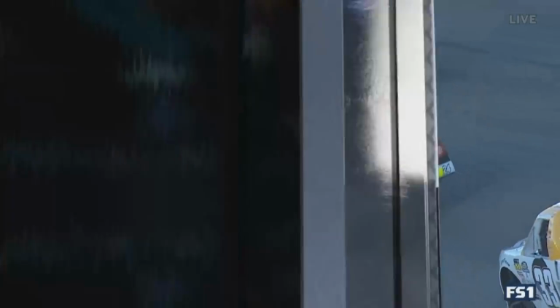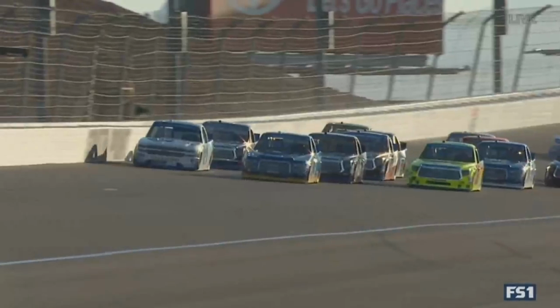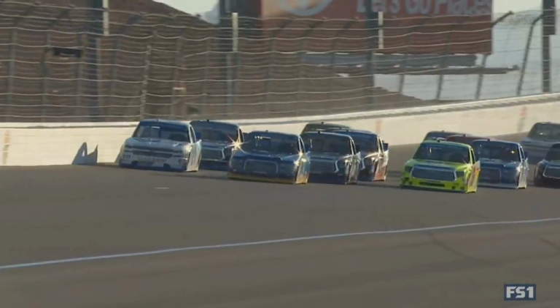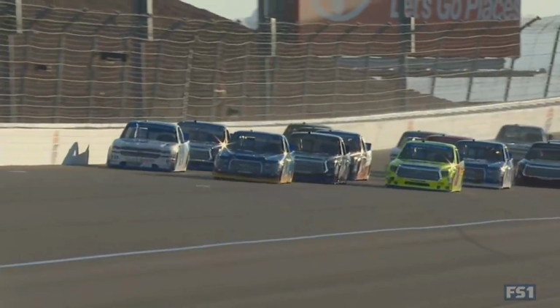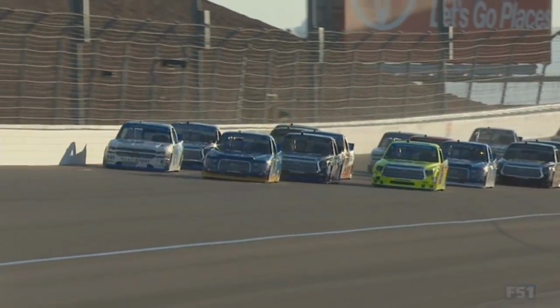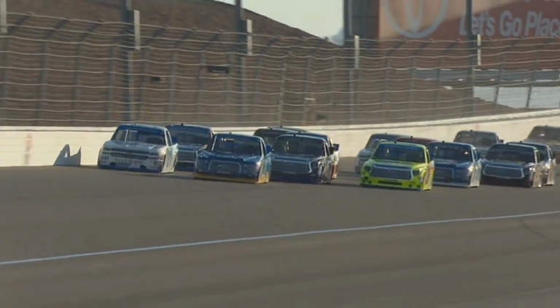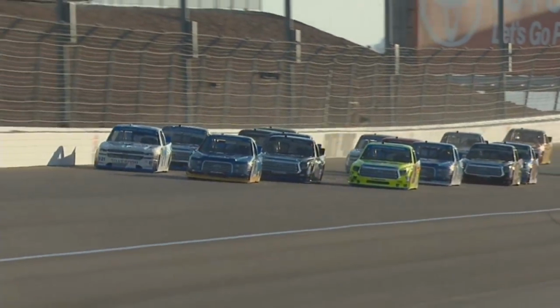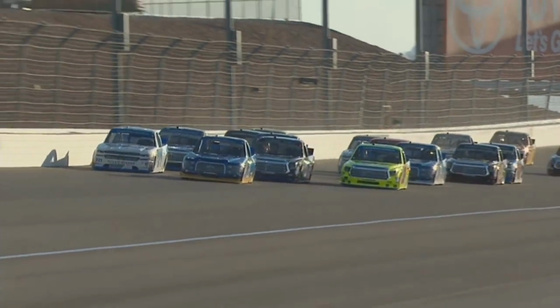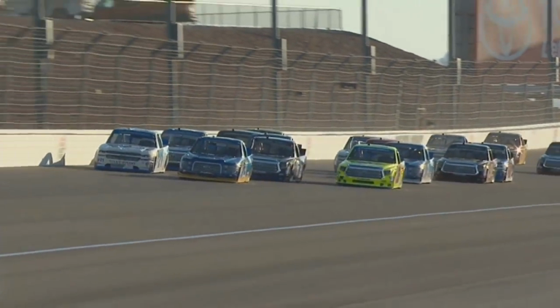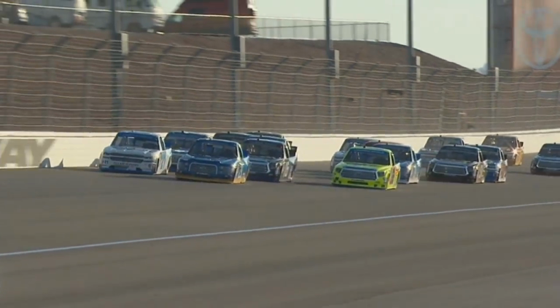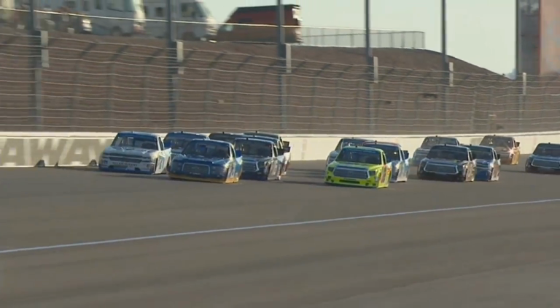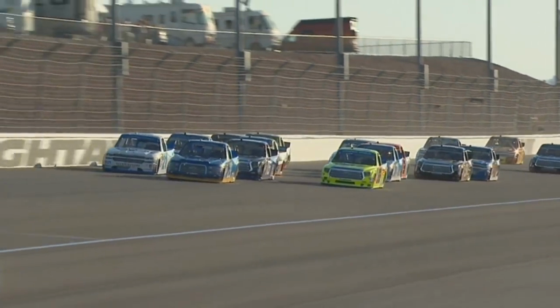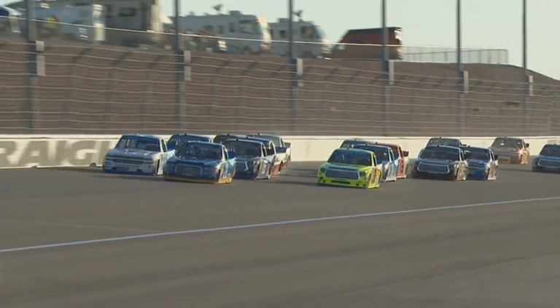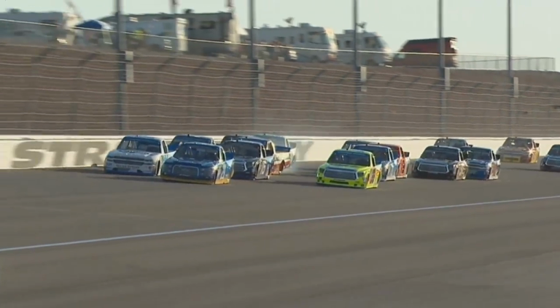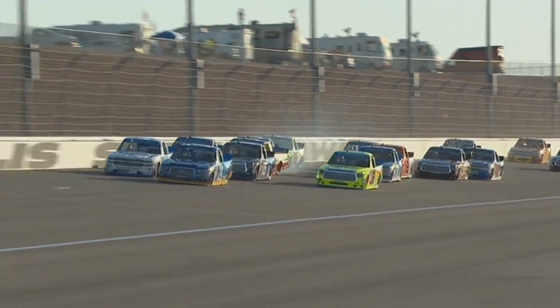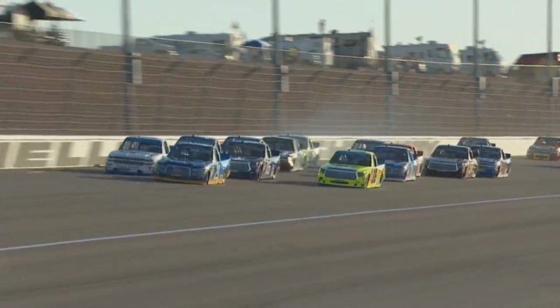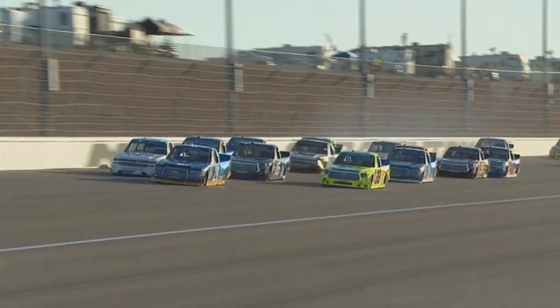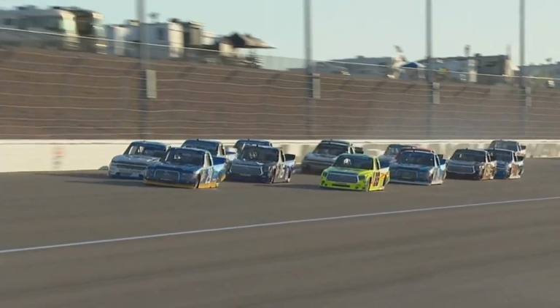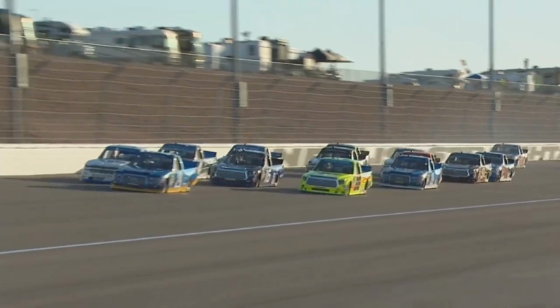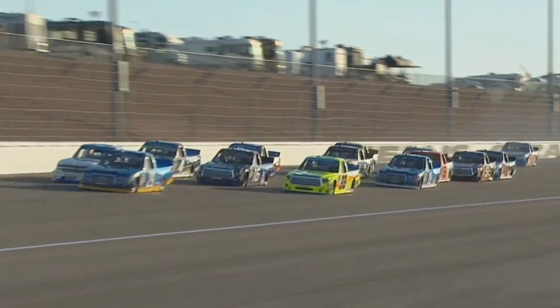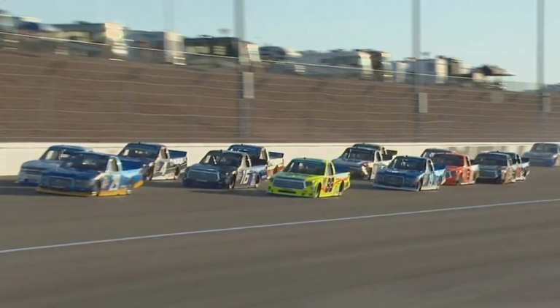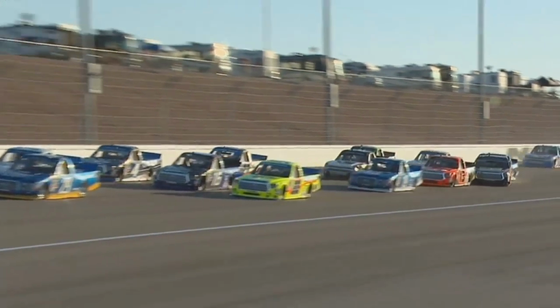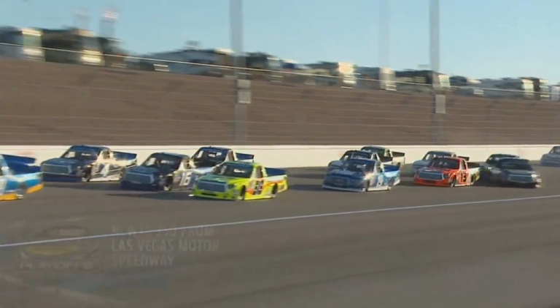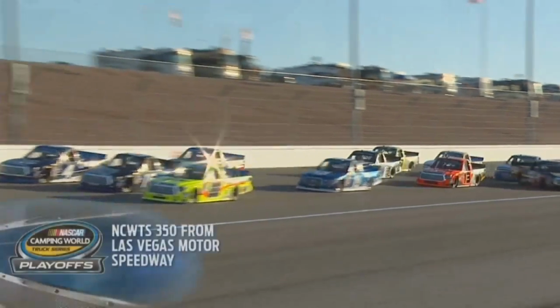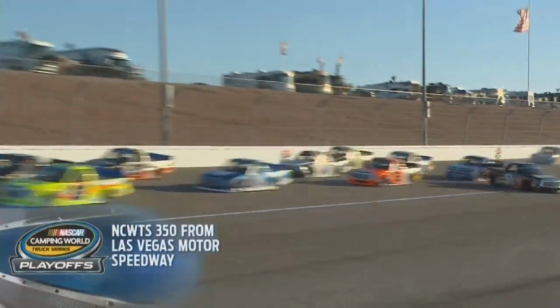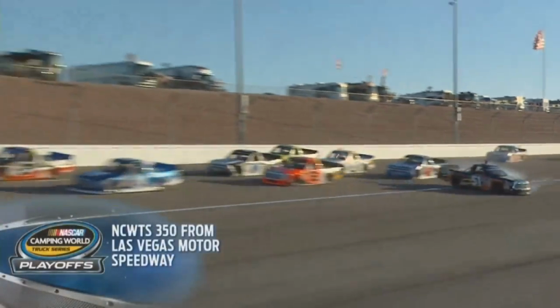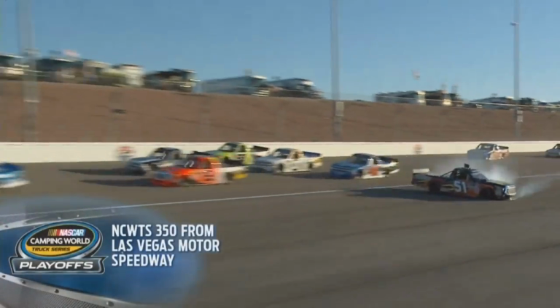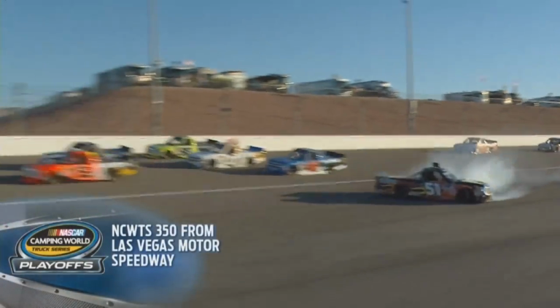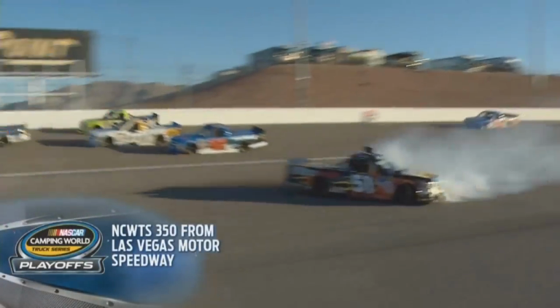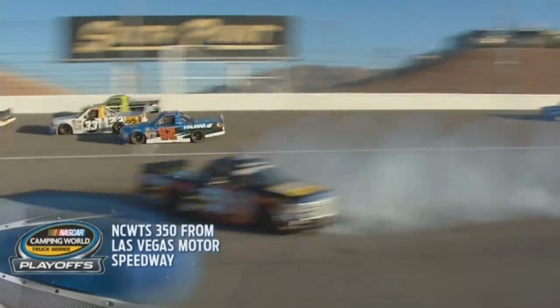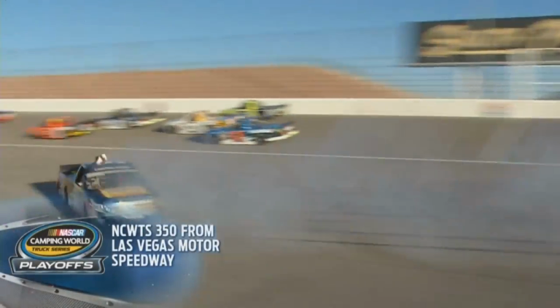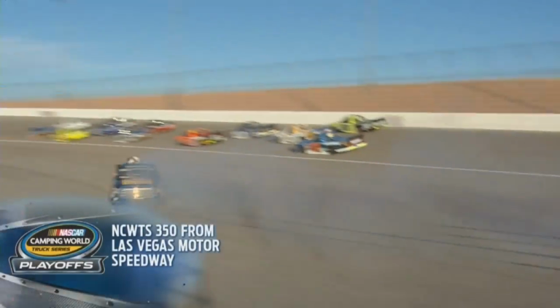Well, it didn't take long. First lap of the race under caution.